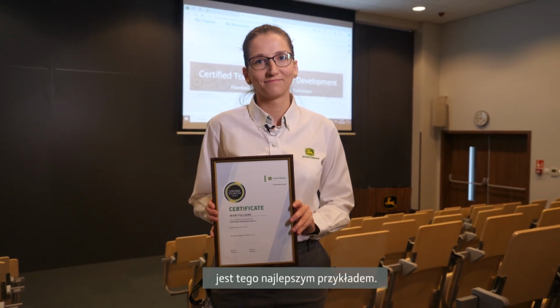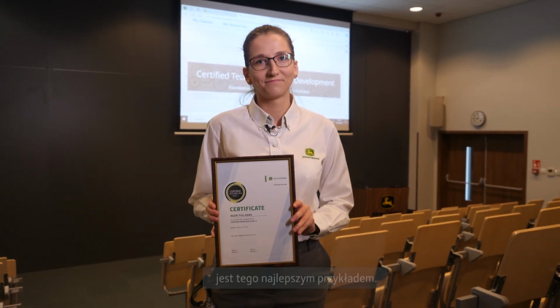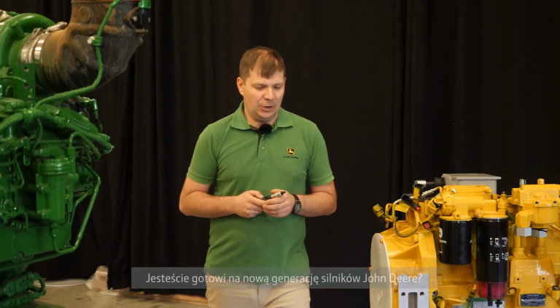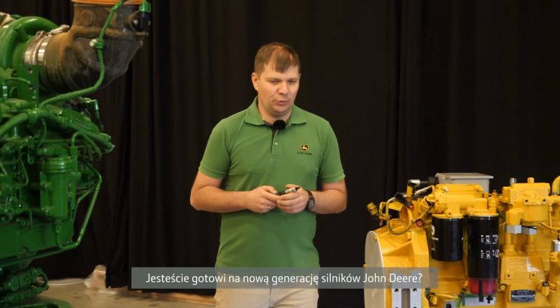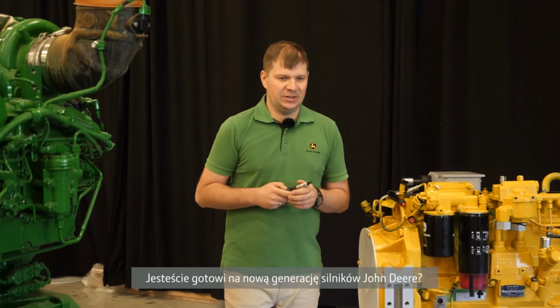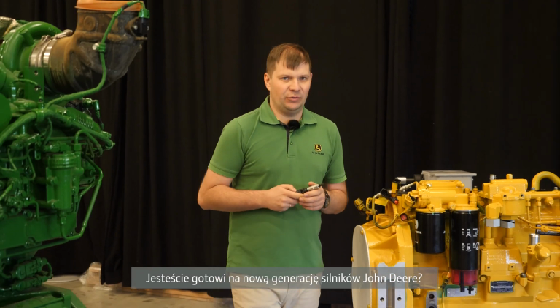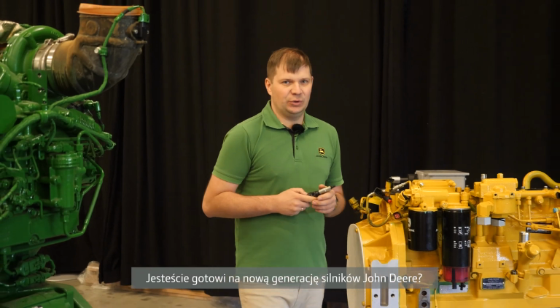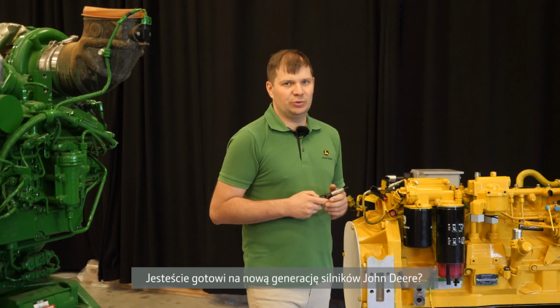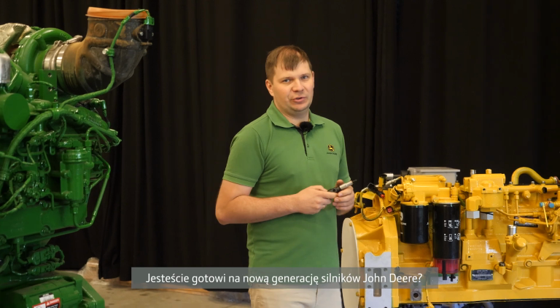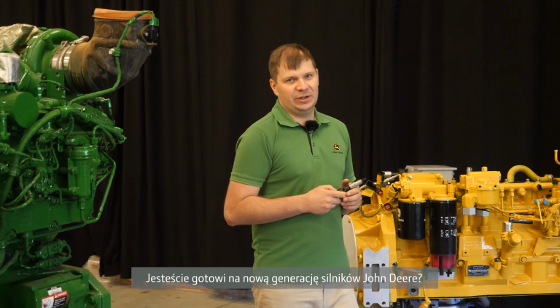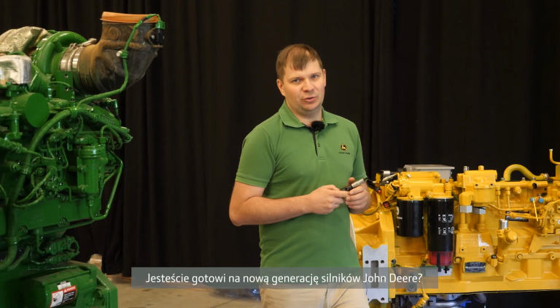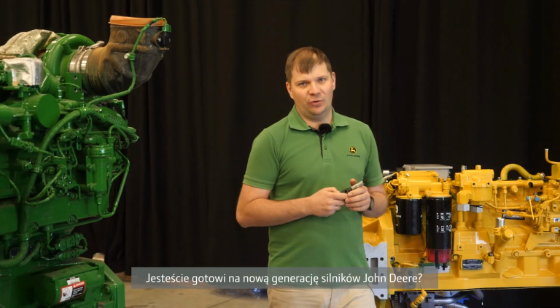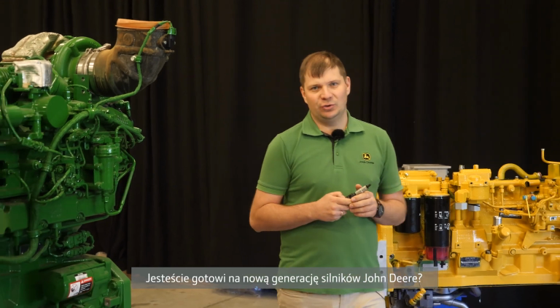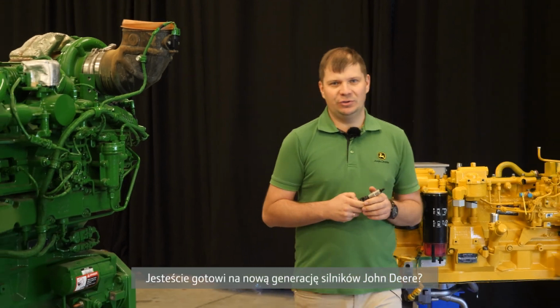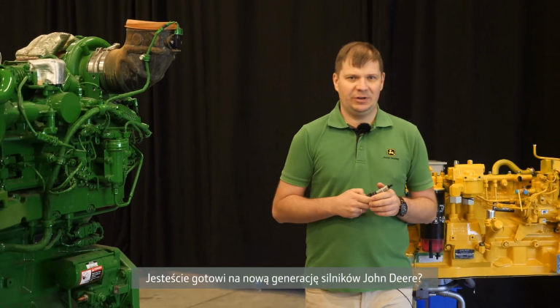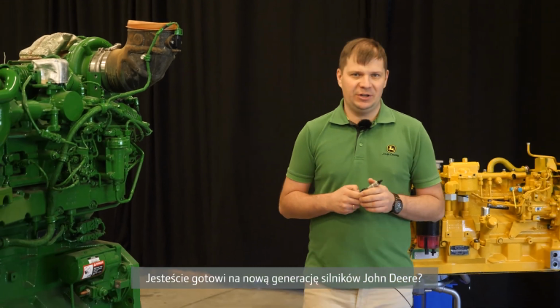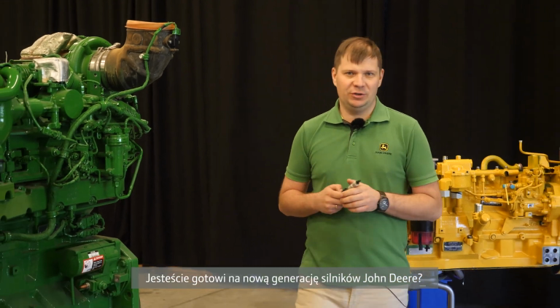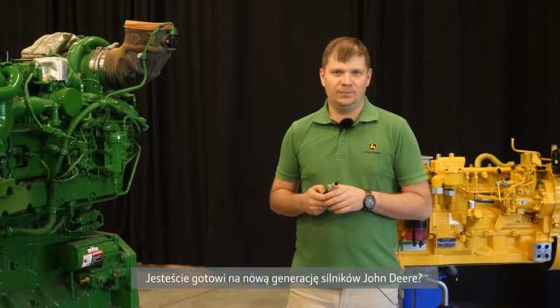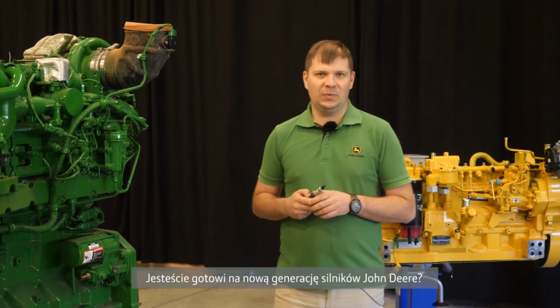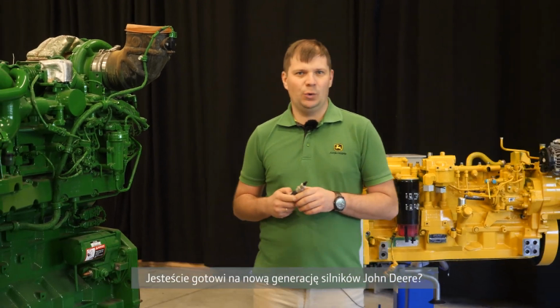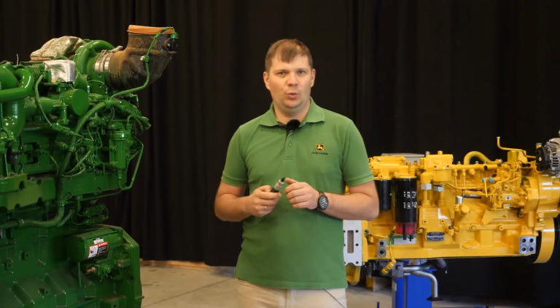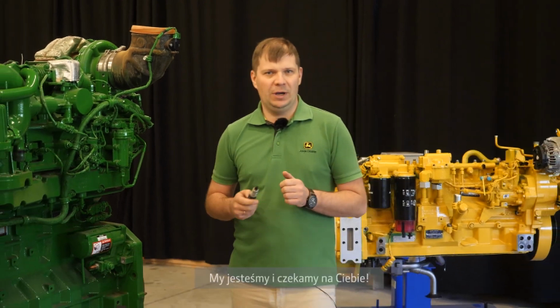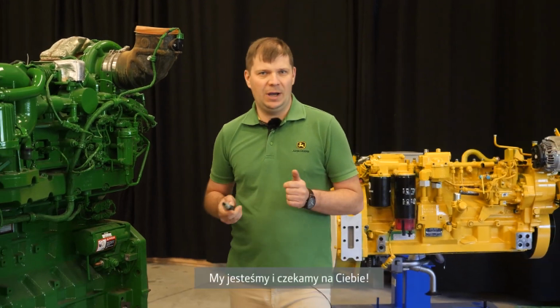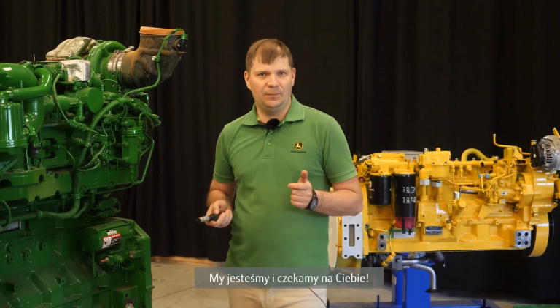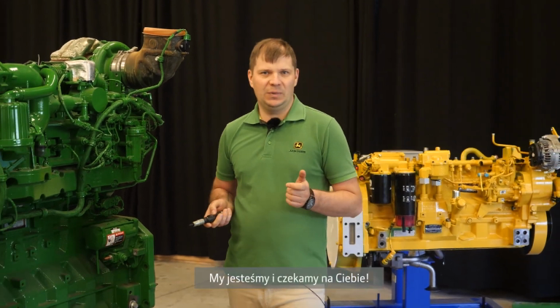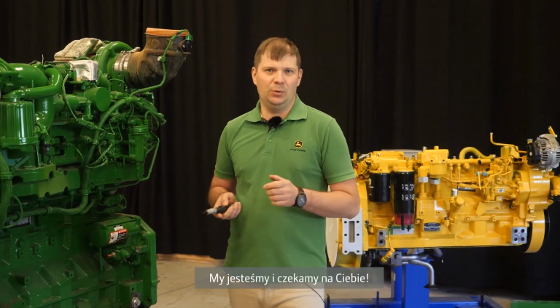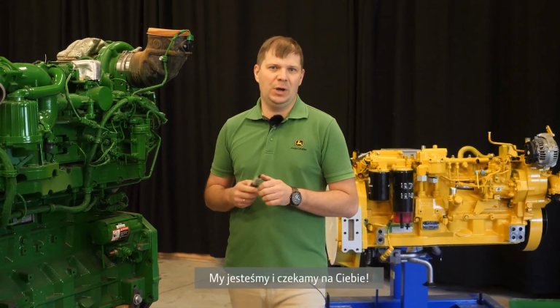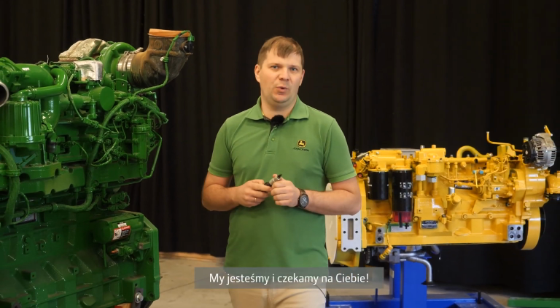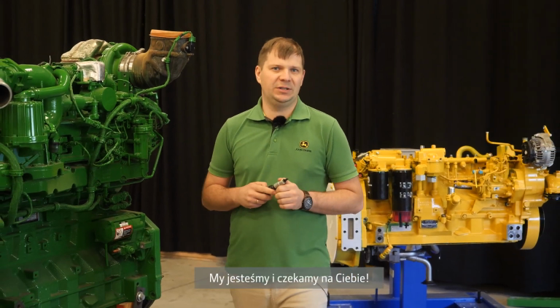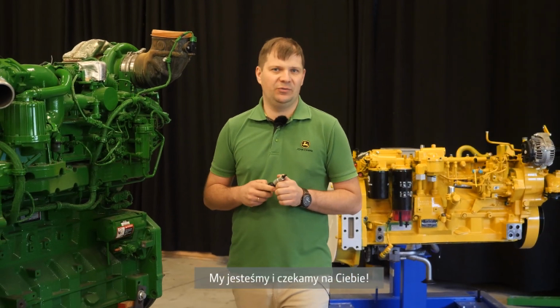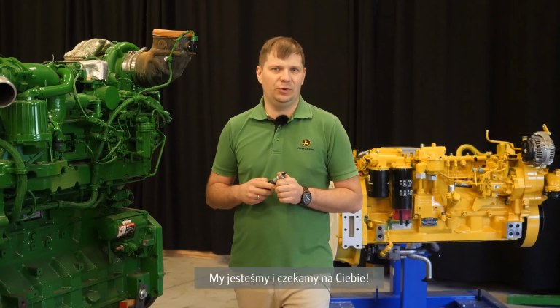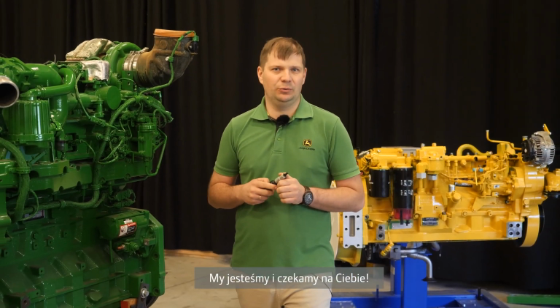Are you ready for a new generation of John Deere engine? We are — we were waiting for you.